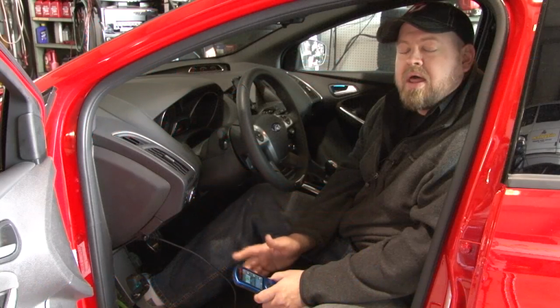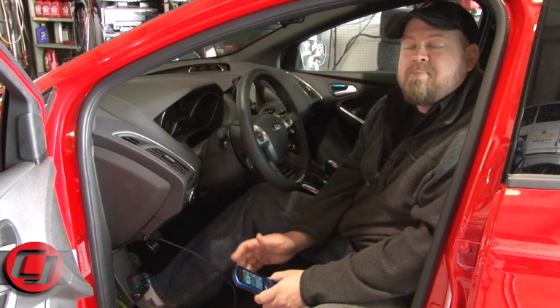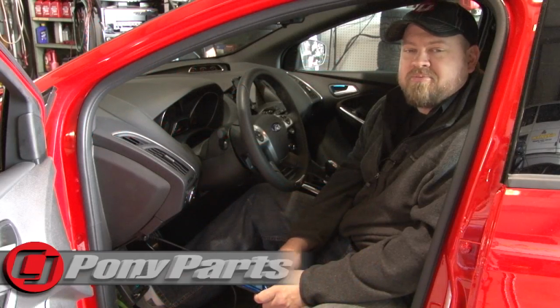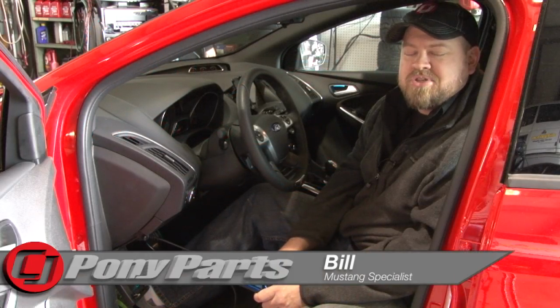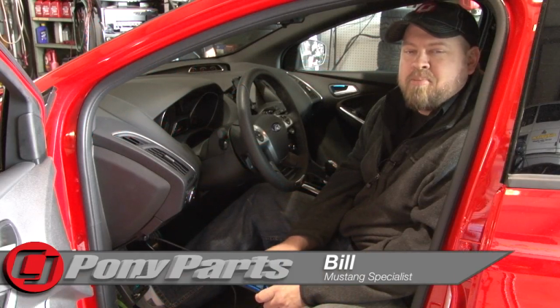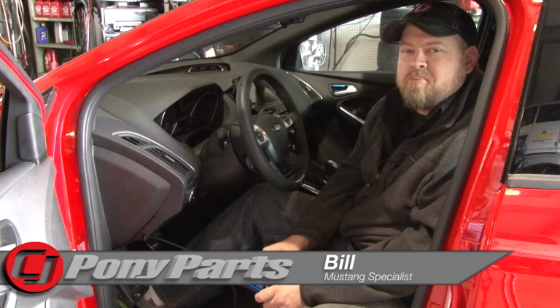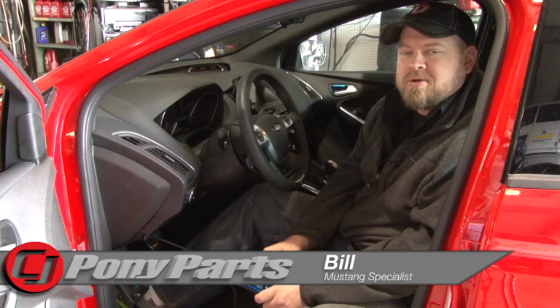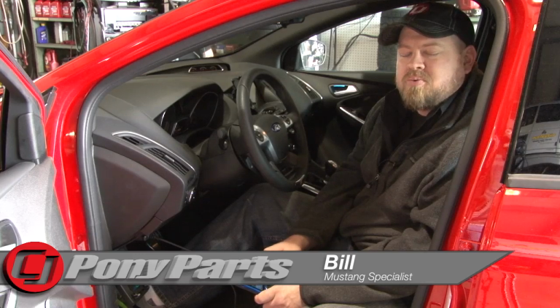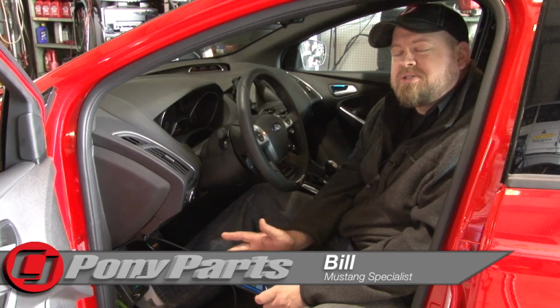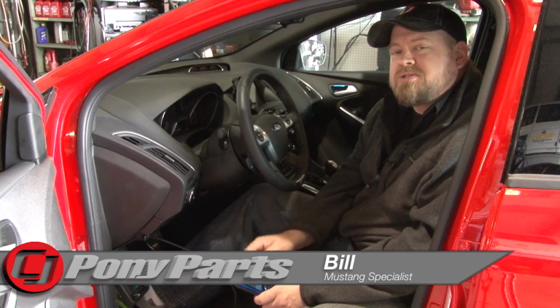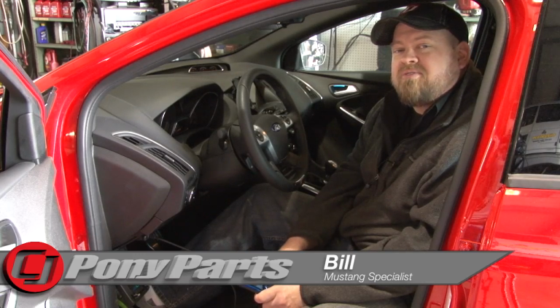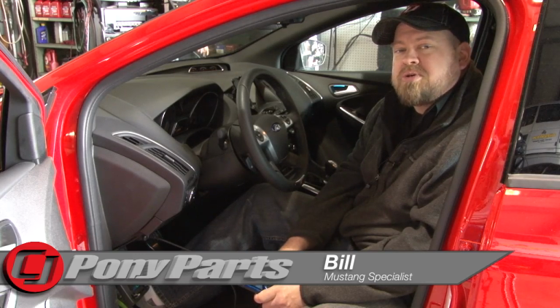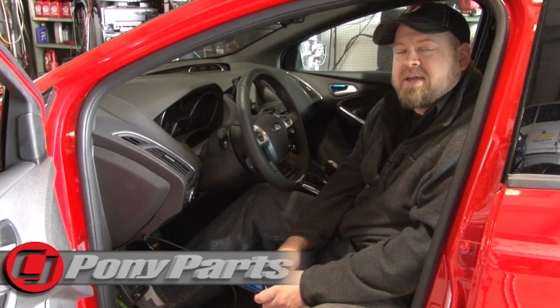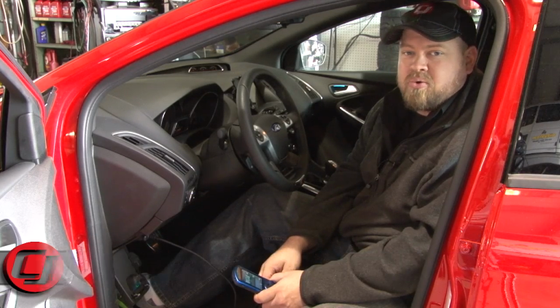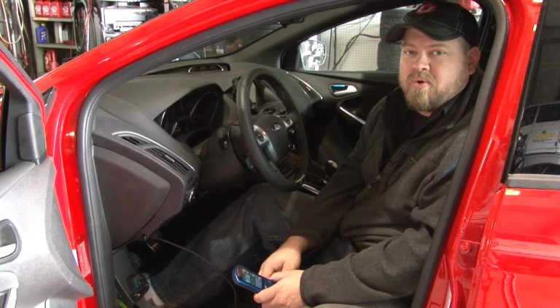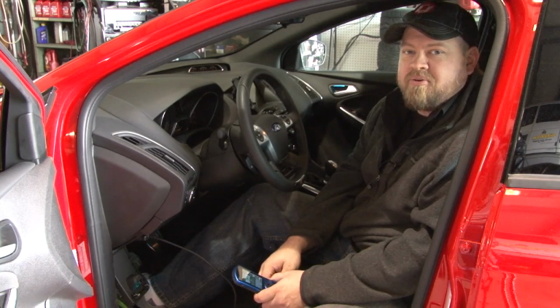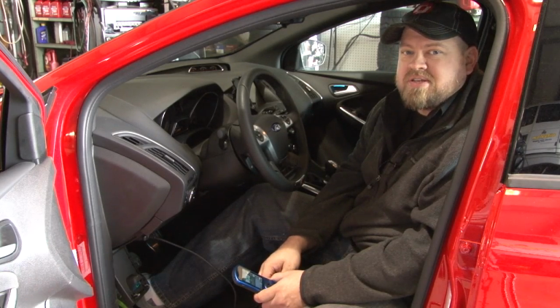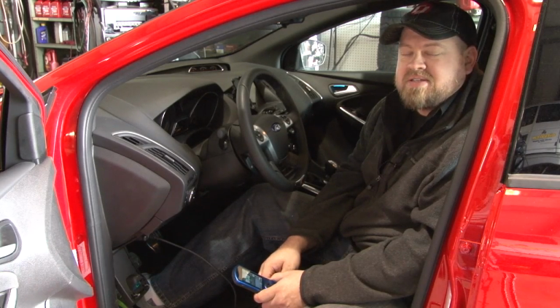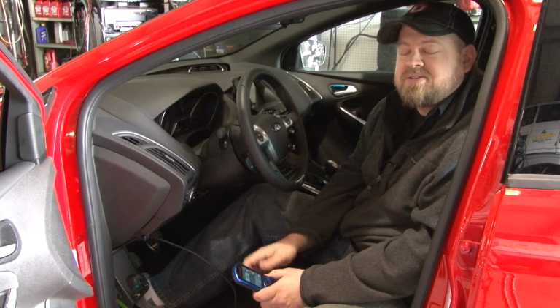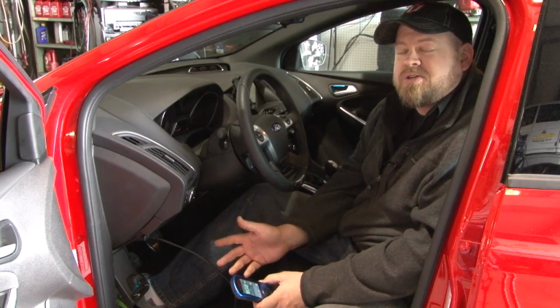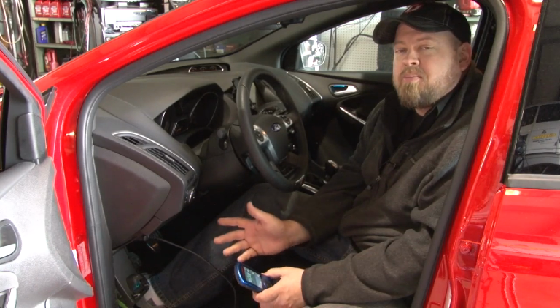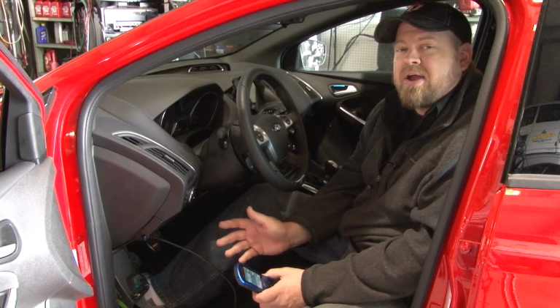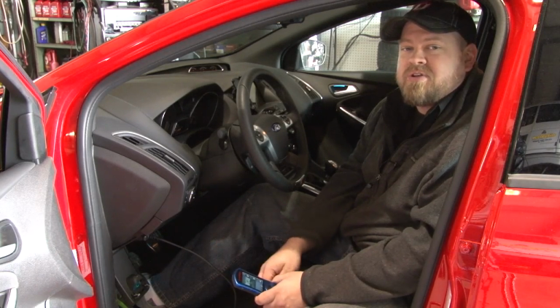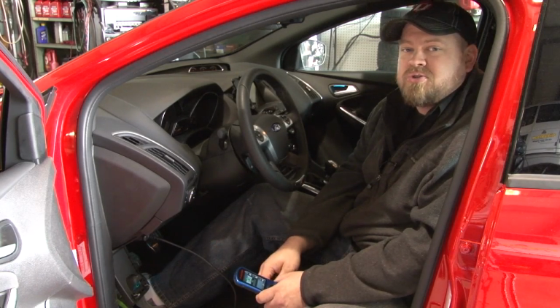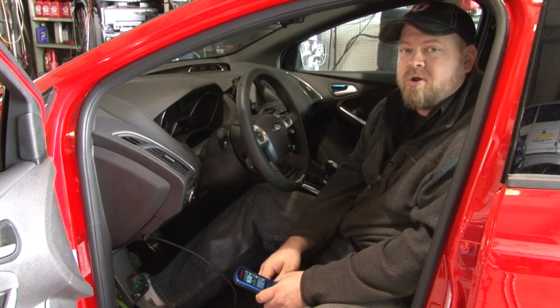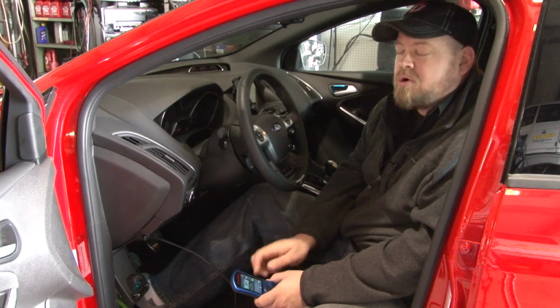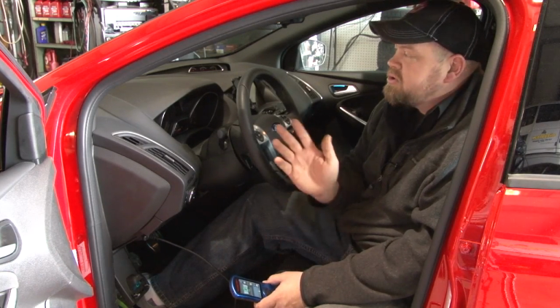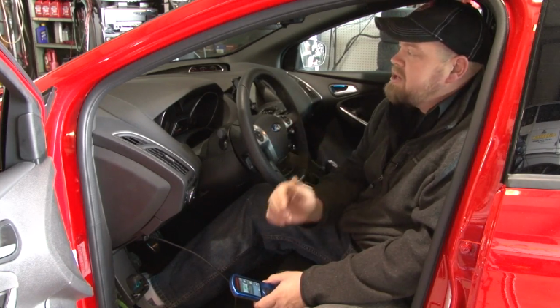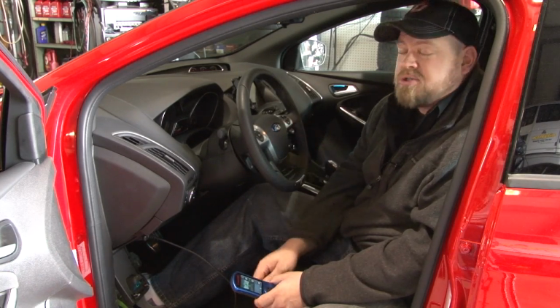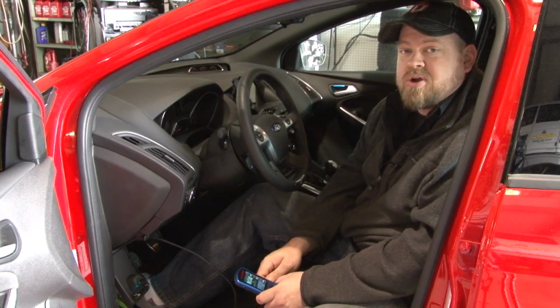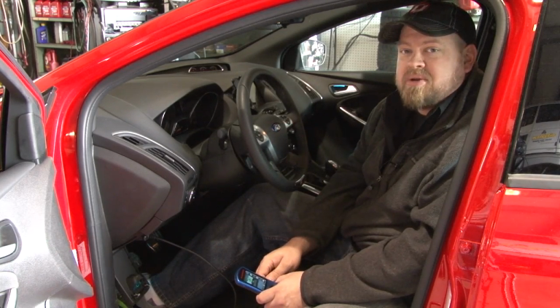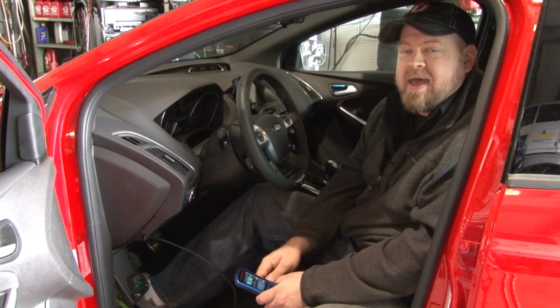Hi, I'm Bill from CJ Pony Parts. We recently installed a Vortec intercooler in our Focus ST, so today we're back over to Intune Autoworks where Graham's going to strap it down.